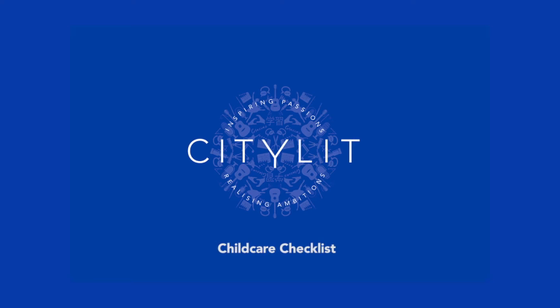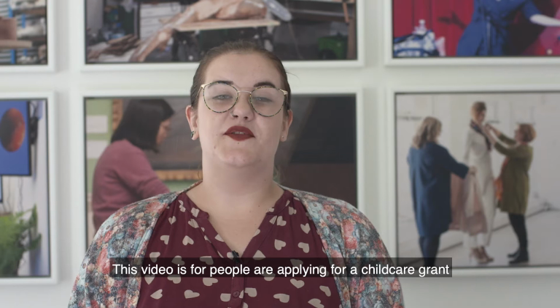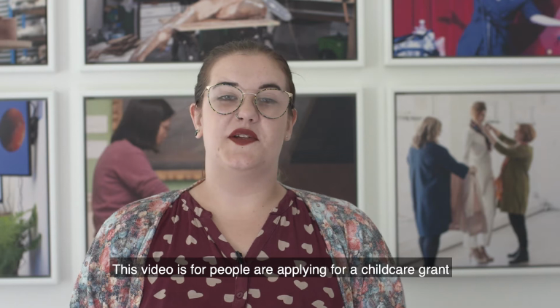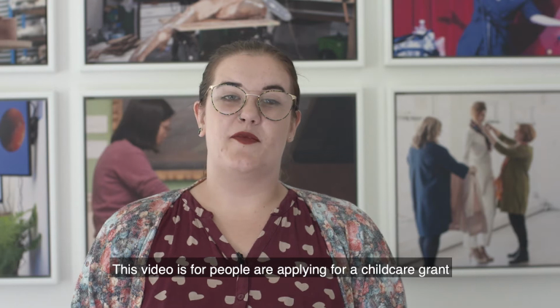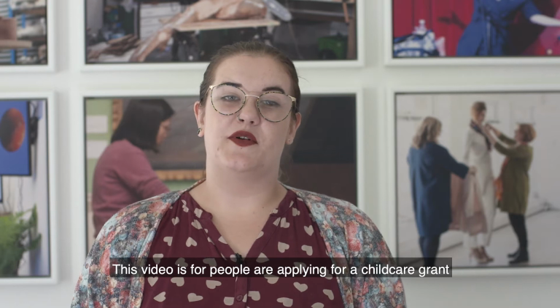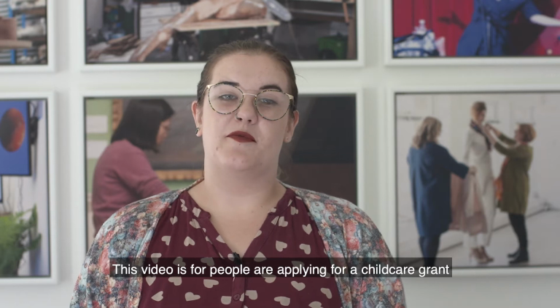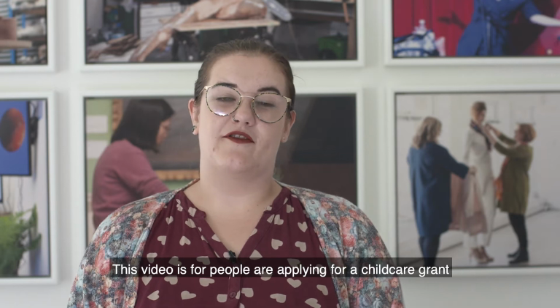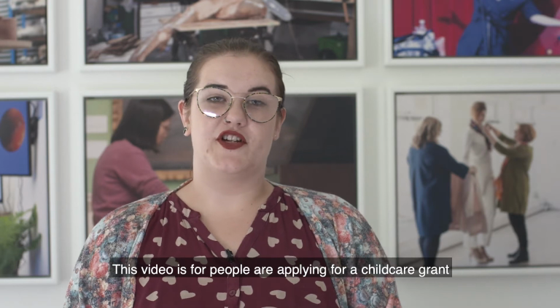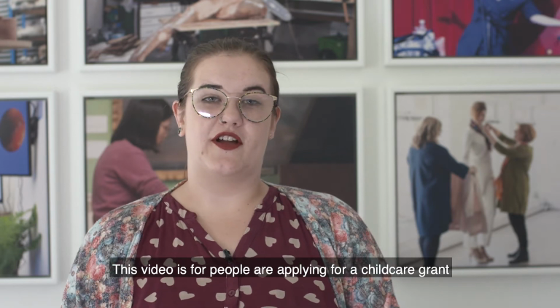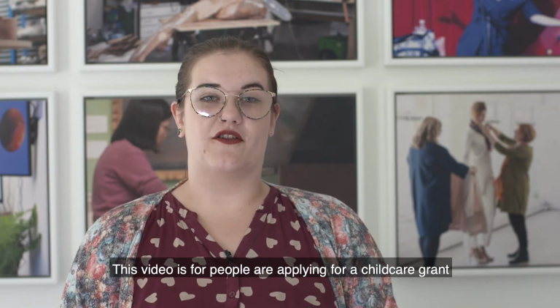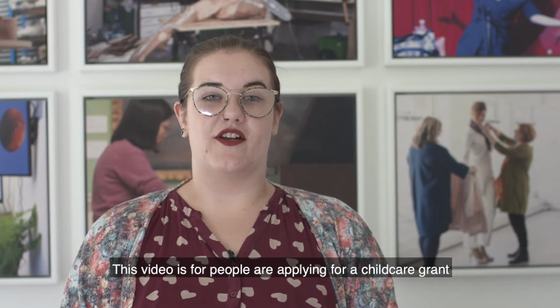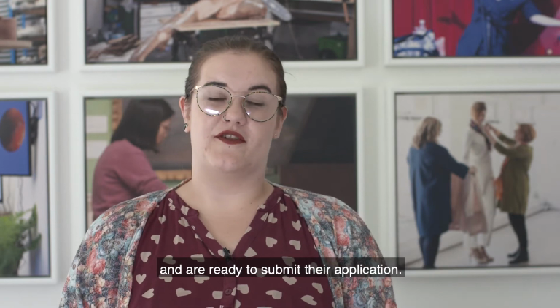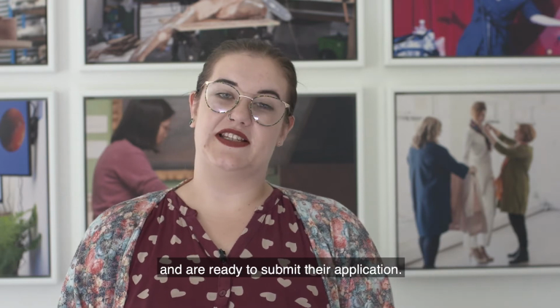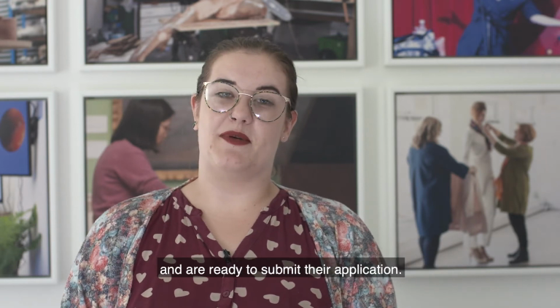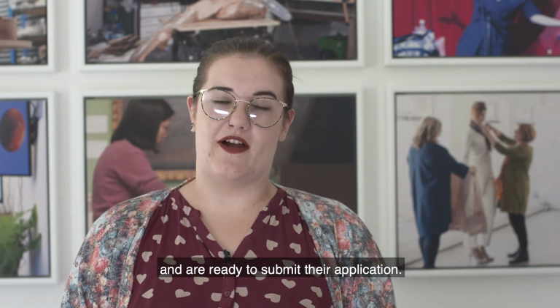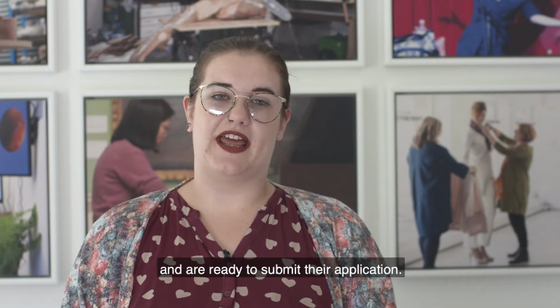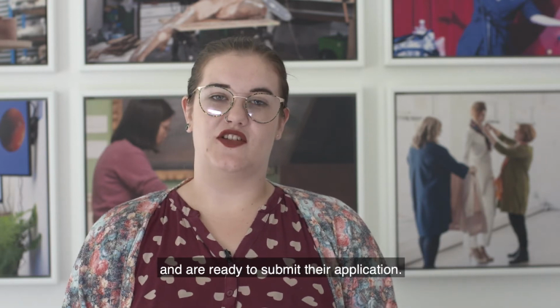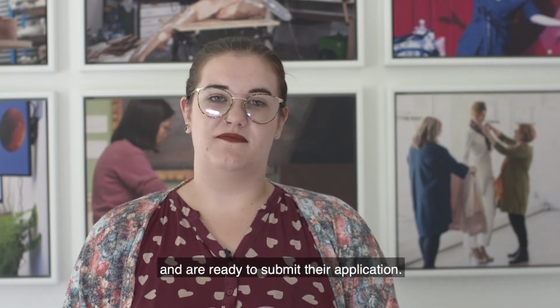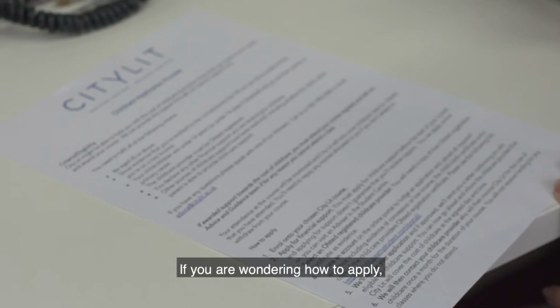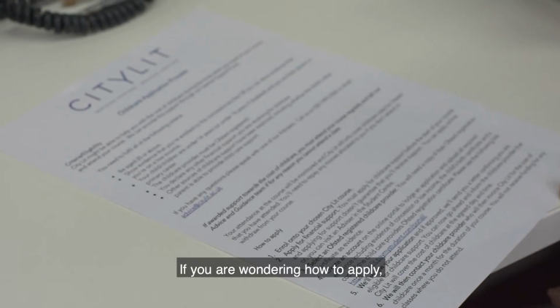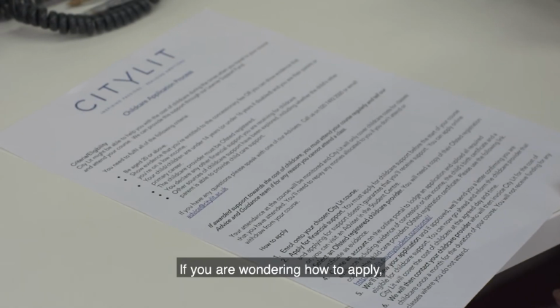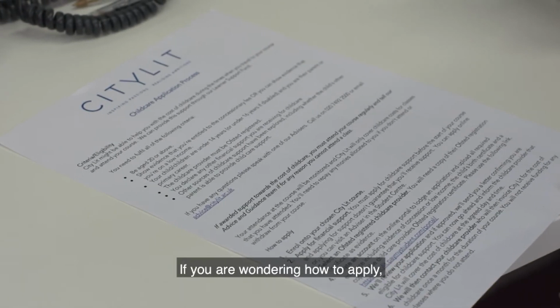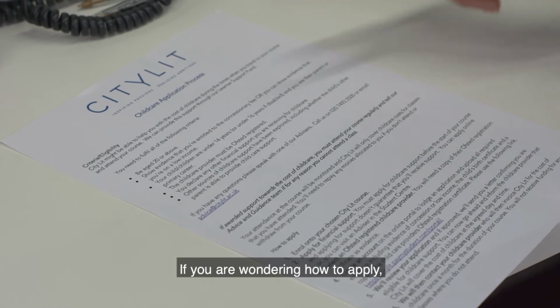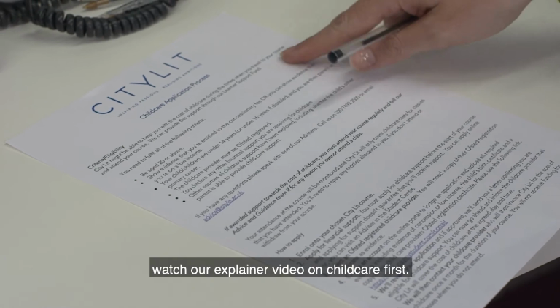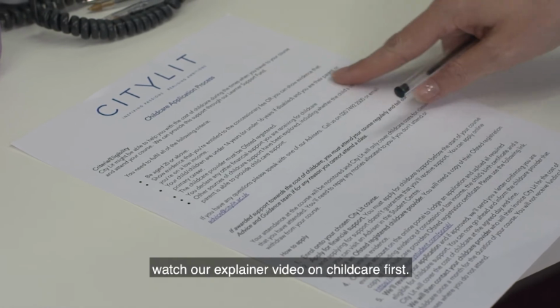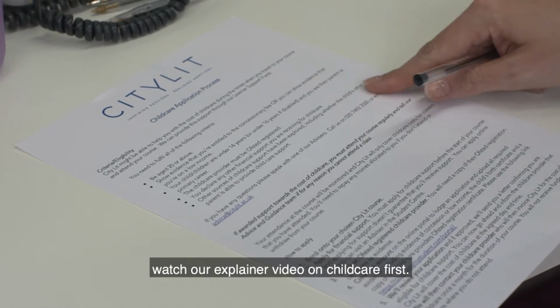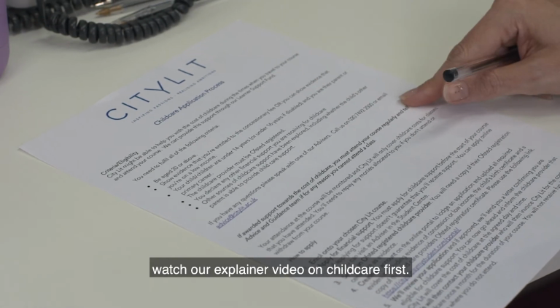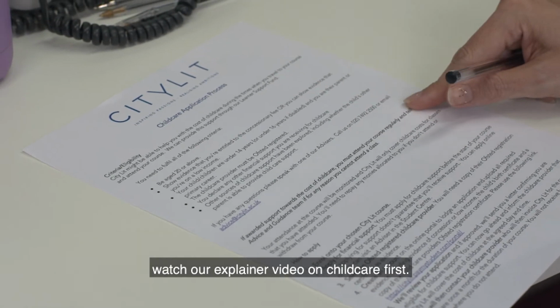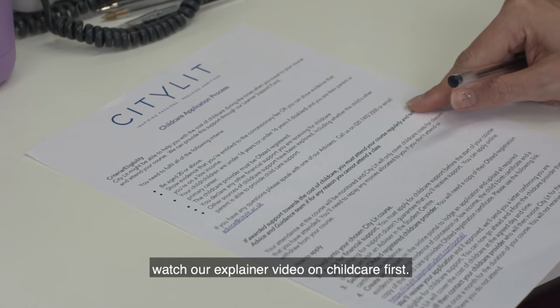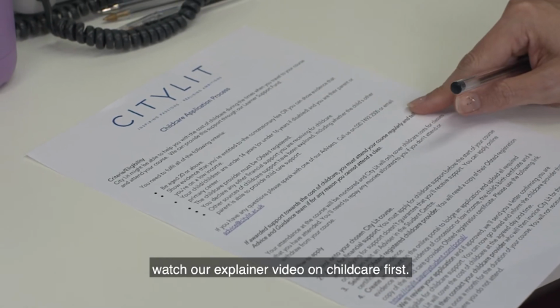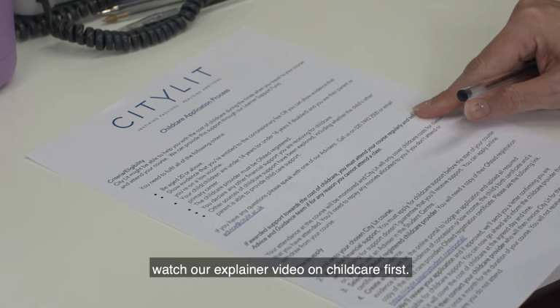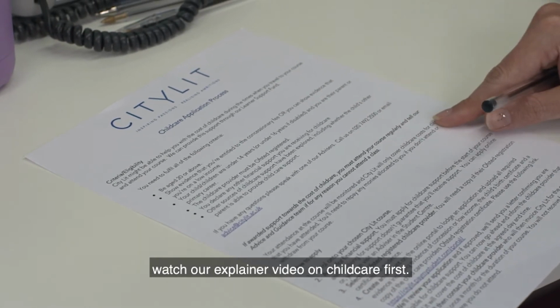This video is for people who are applying for a child care grant and are ready to submit their application. If you're wondering how to apply, watch our explainer video on child care first.